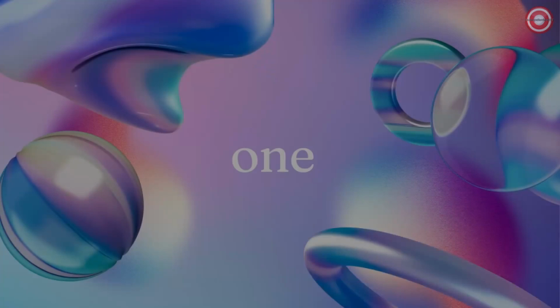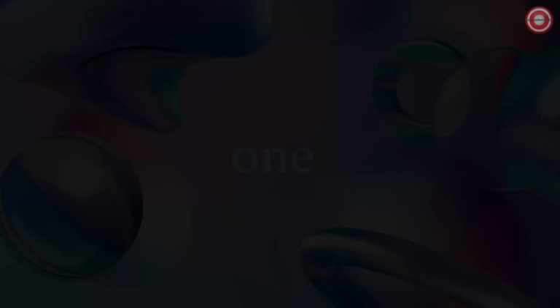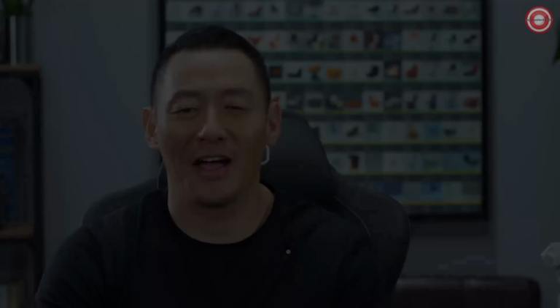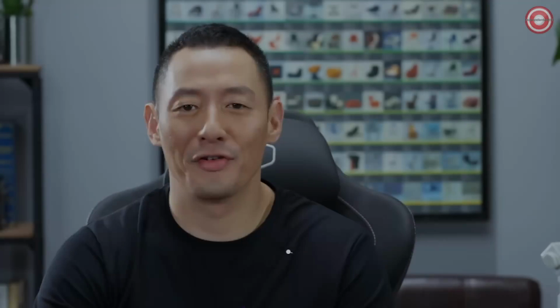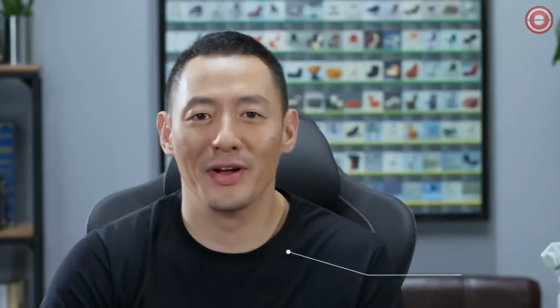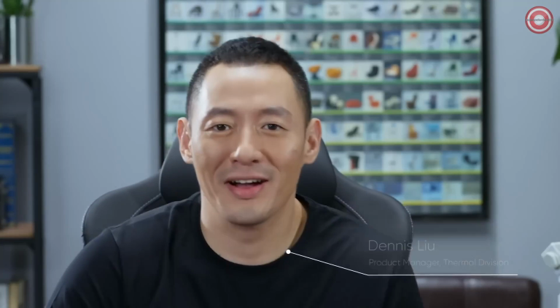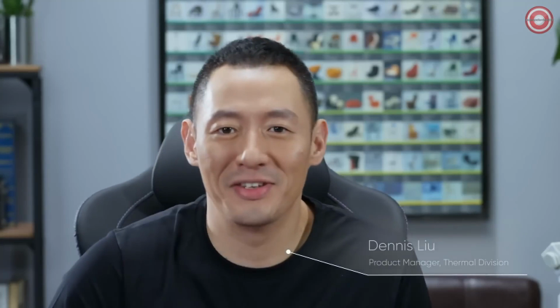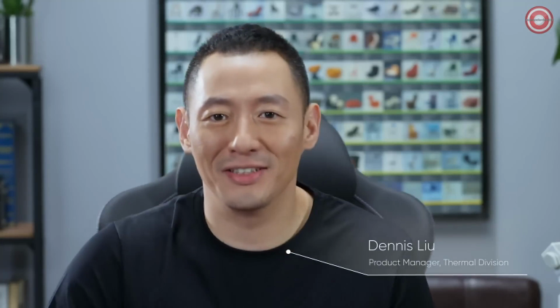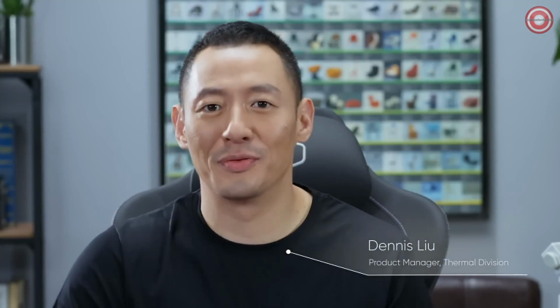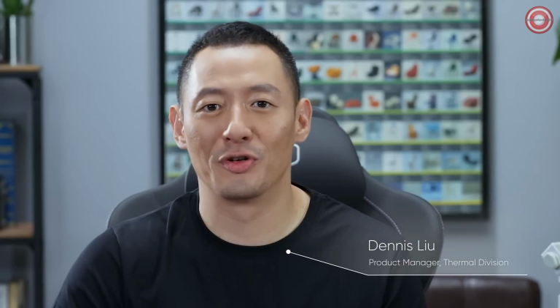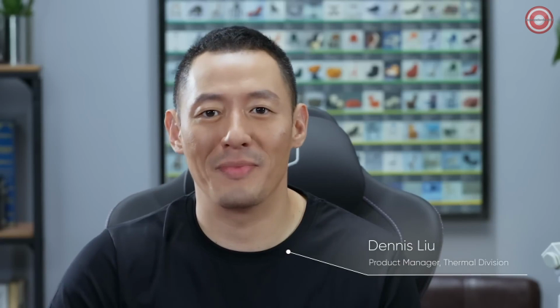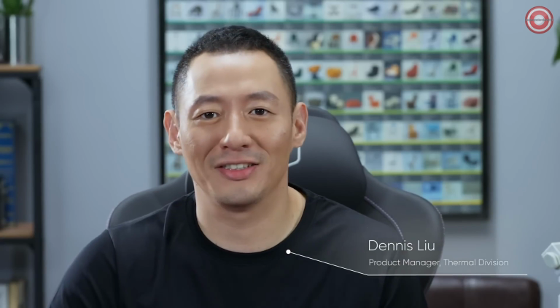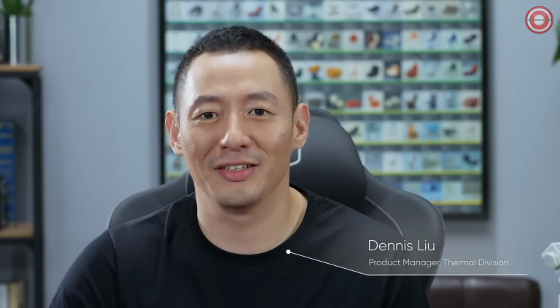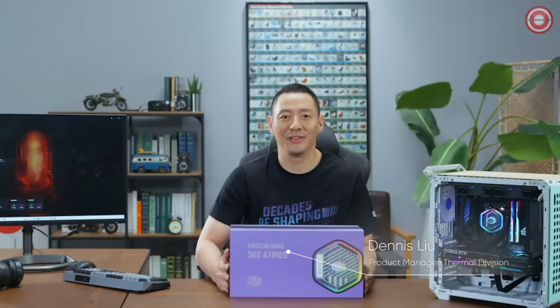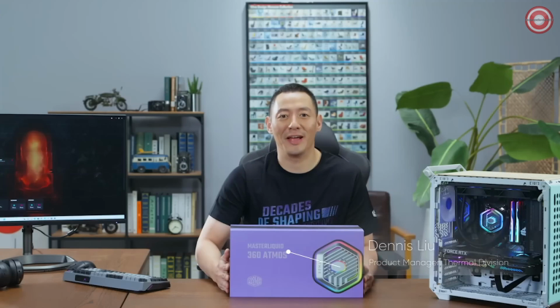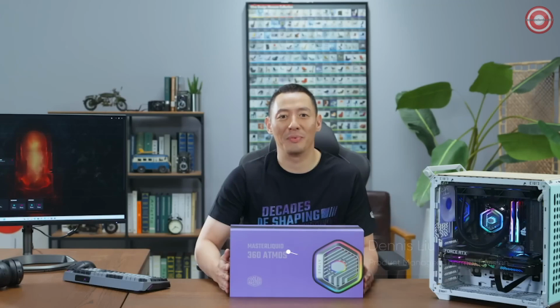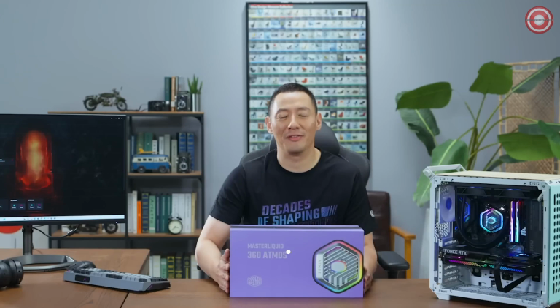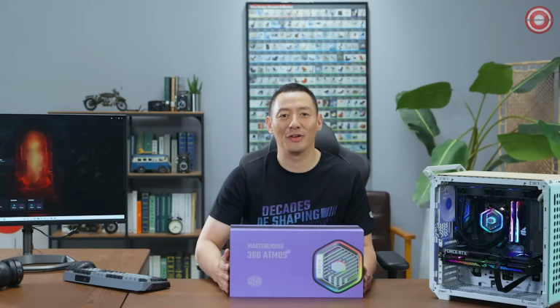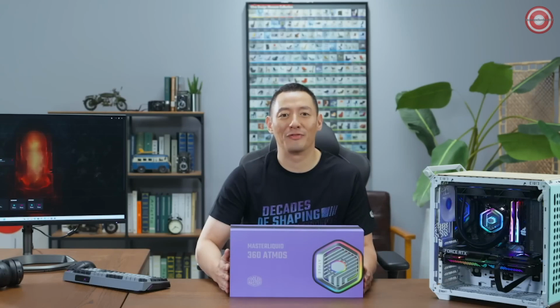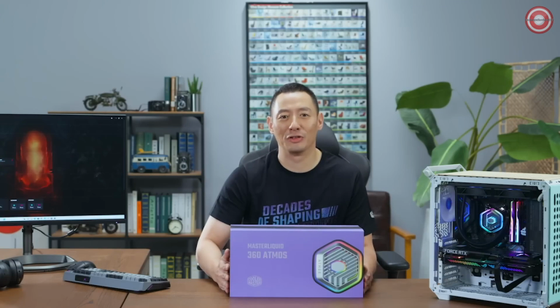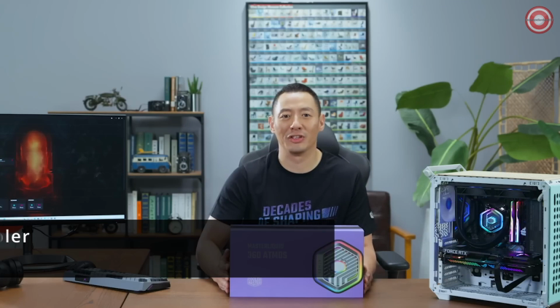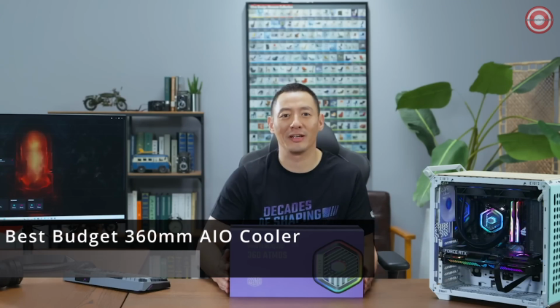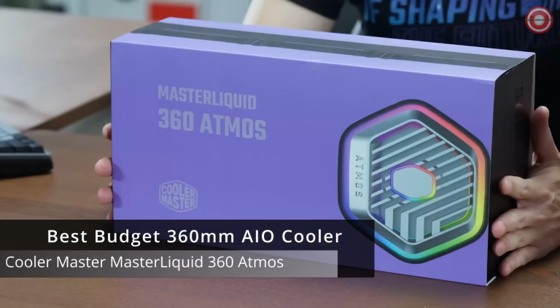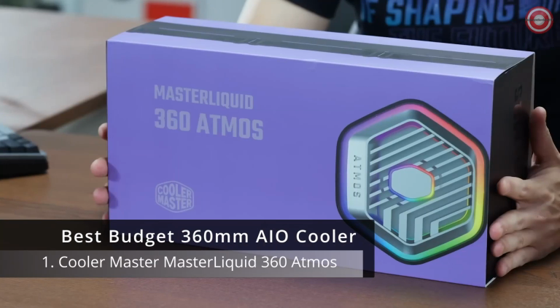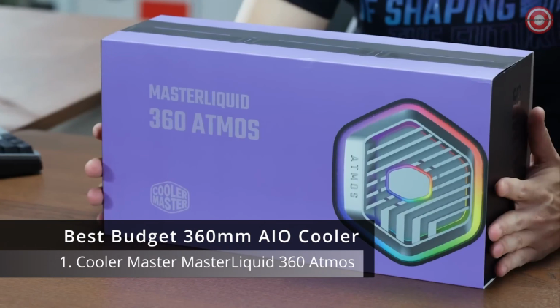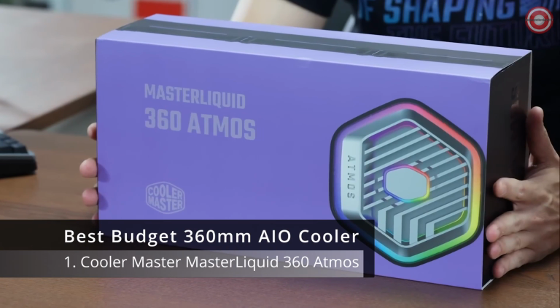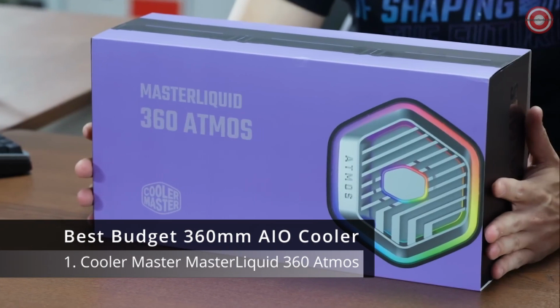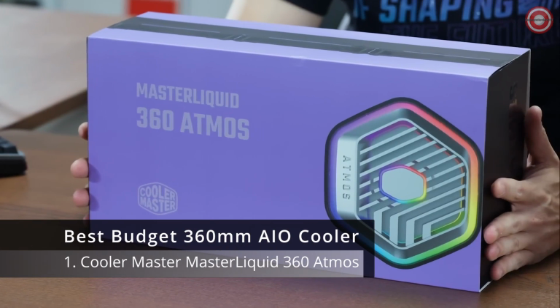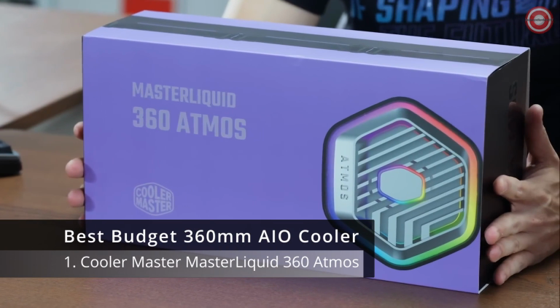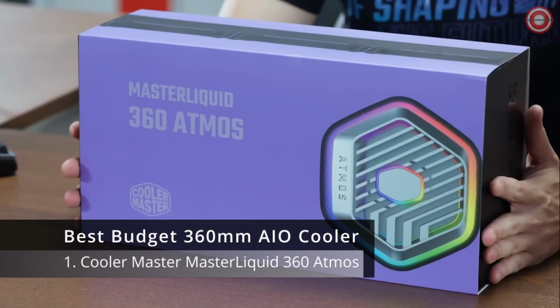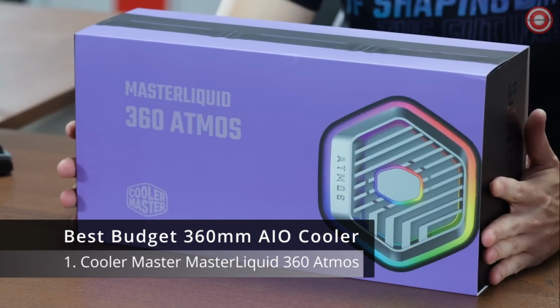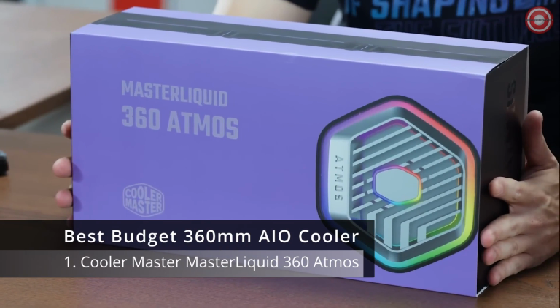Hi everyone, I'm Dennis from Cooler Master. Today I'll be giving you a first look at the Master Liquid Atmos 360.